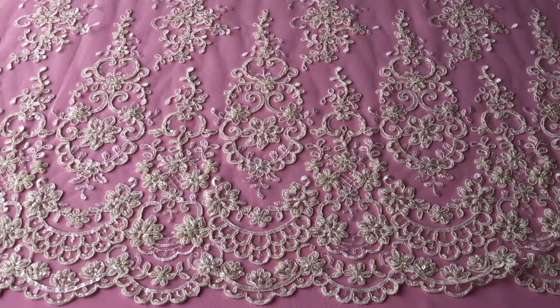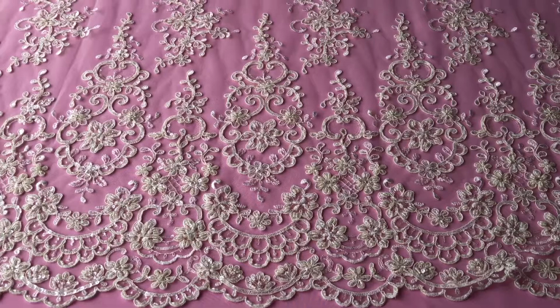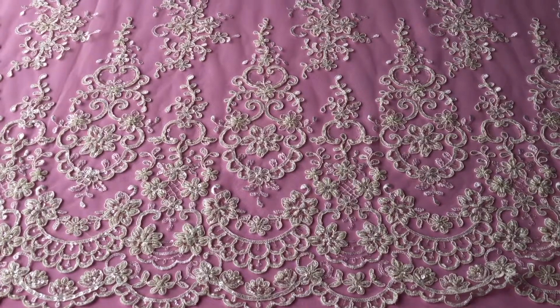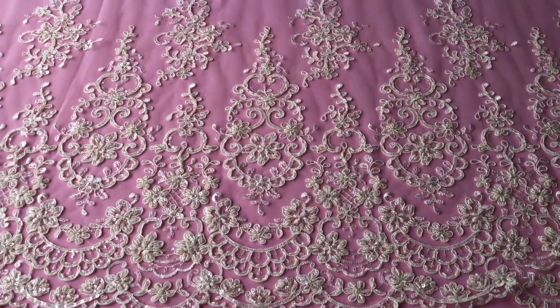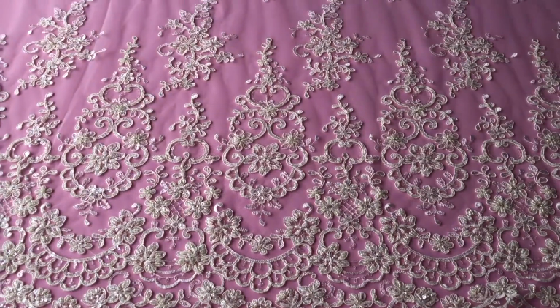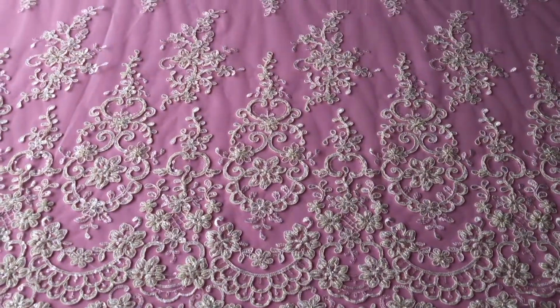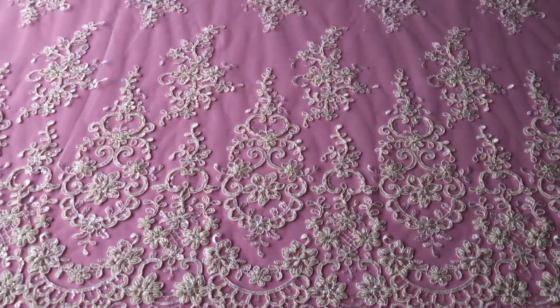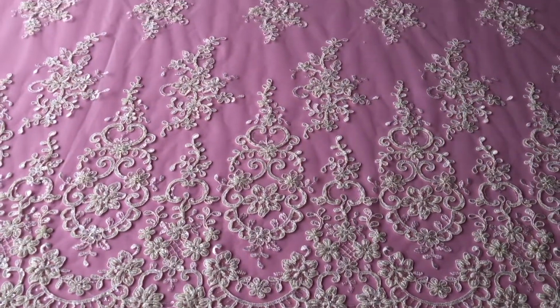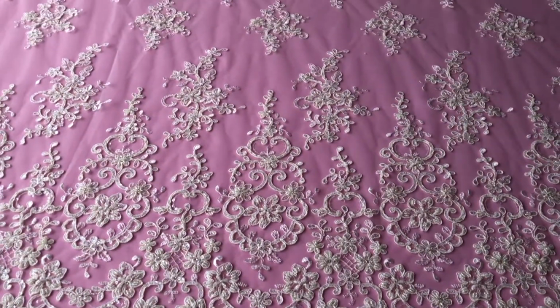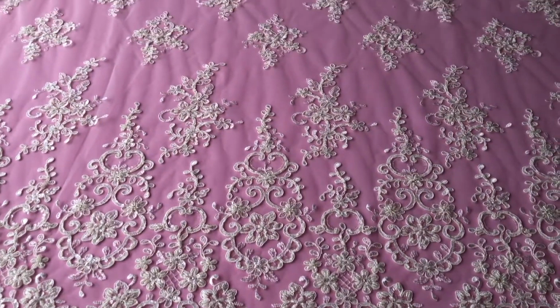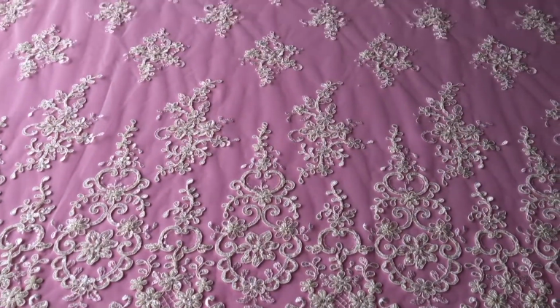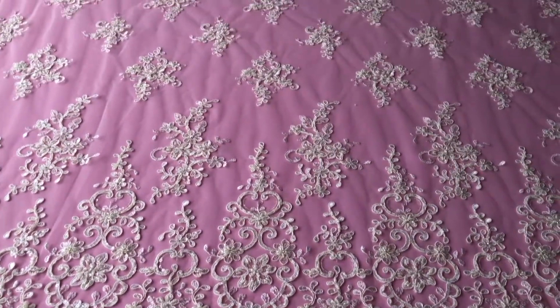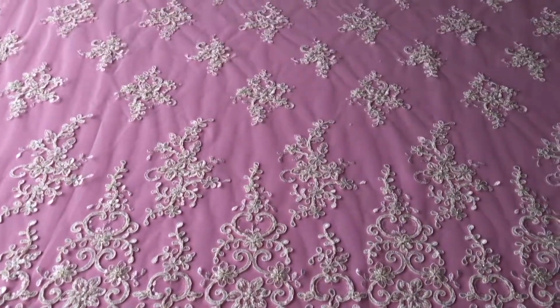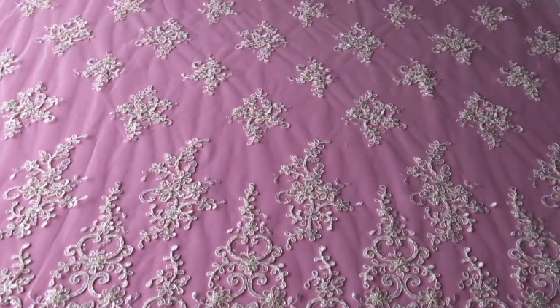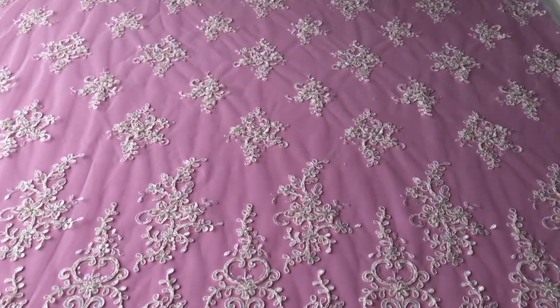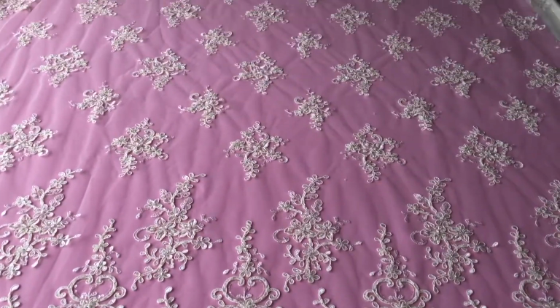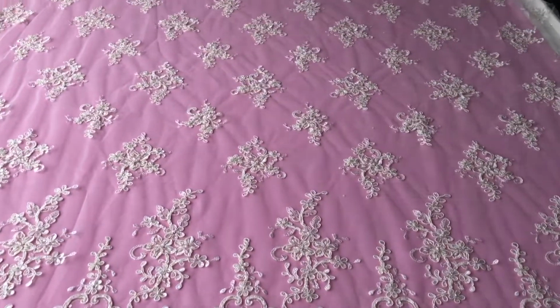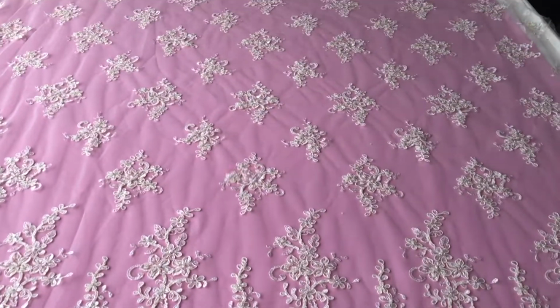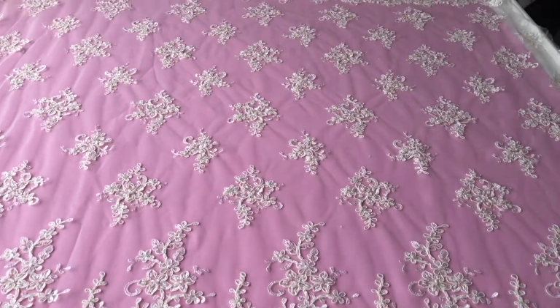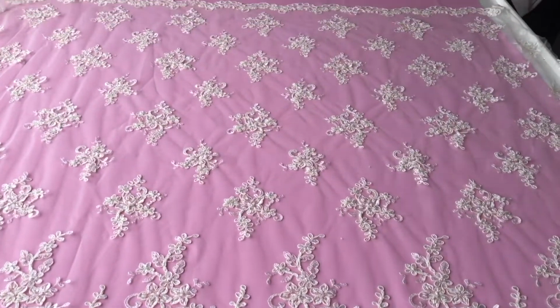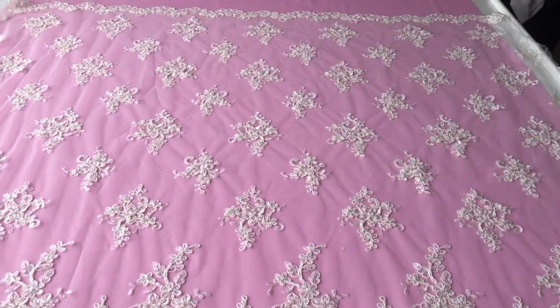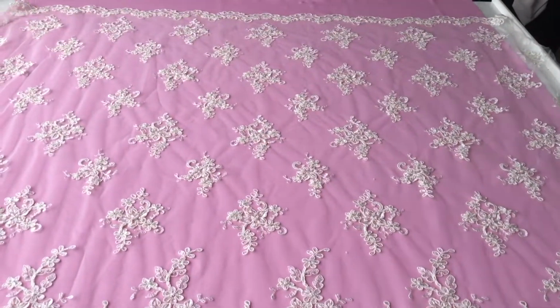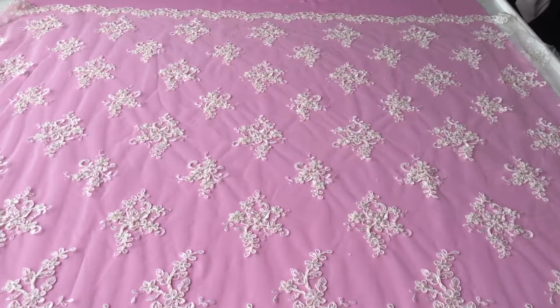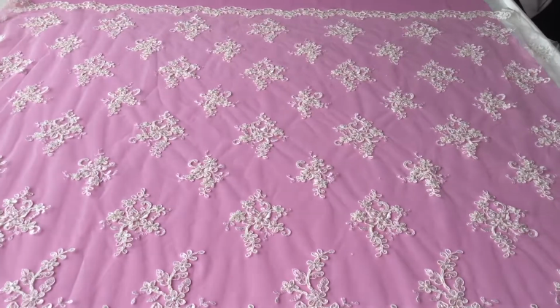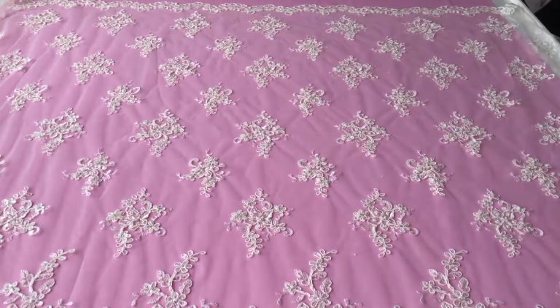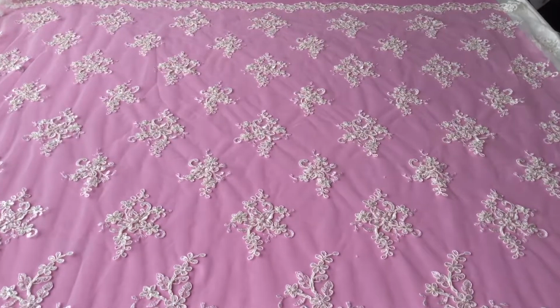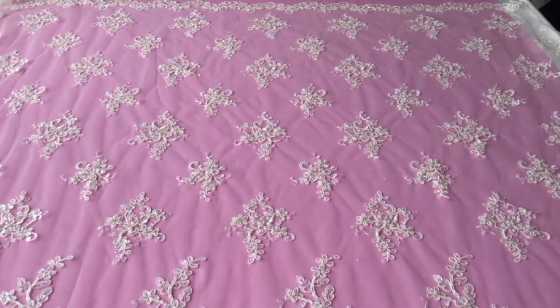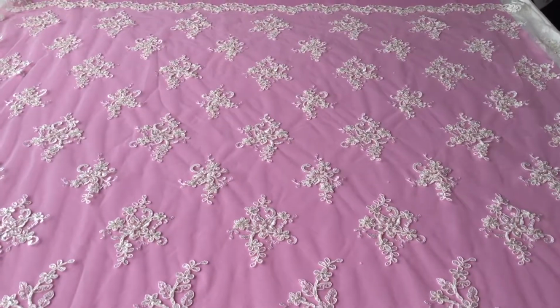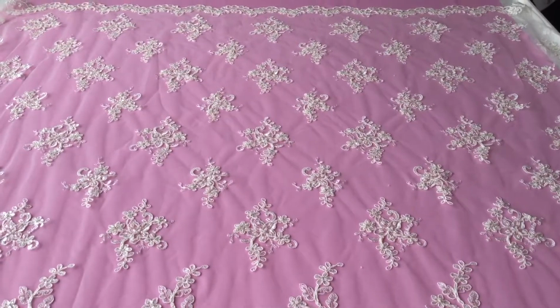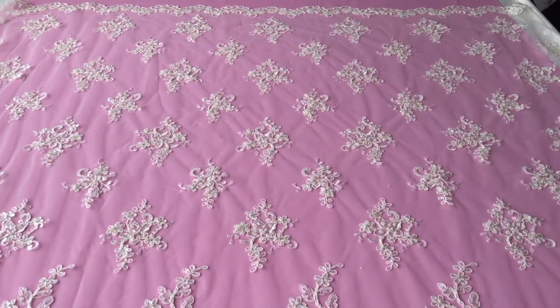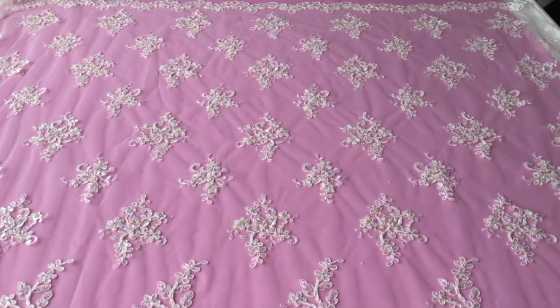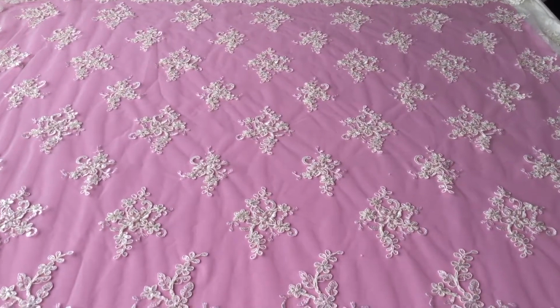This is one of our long-standing laces called Alexandra. This is the ivory version, but we also offer it in white and black.